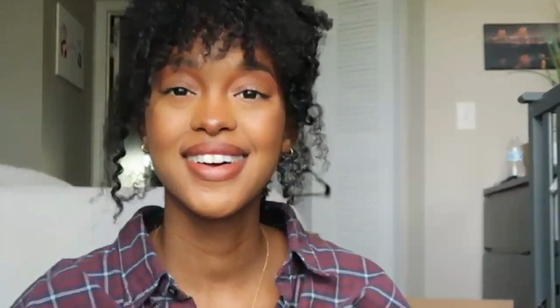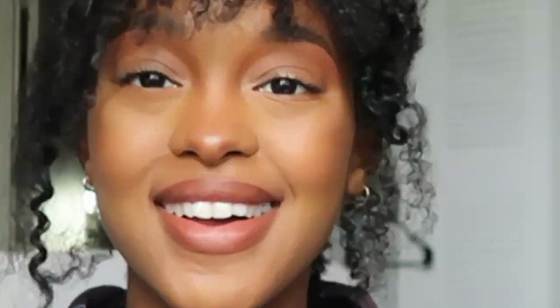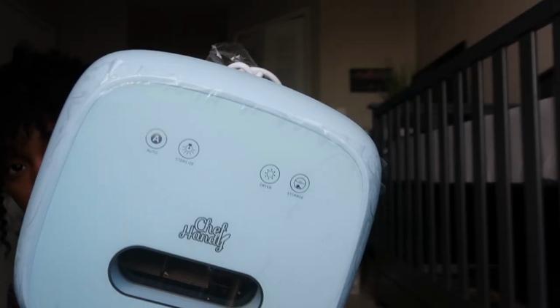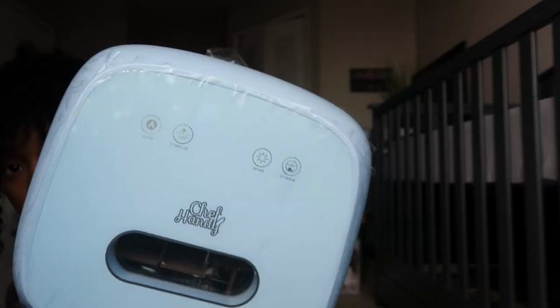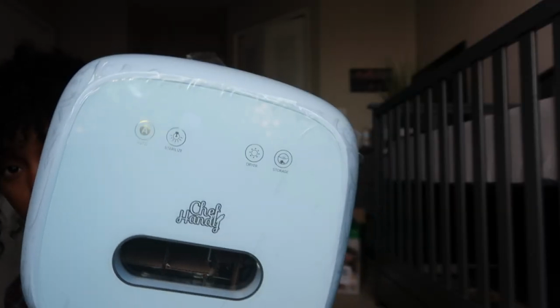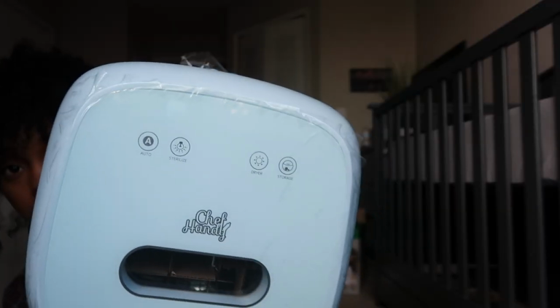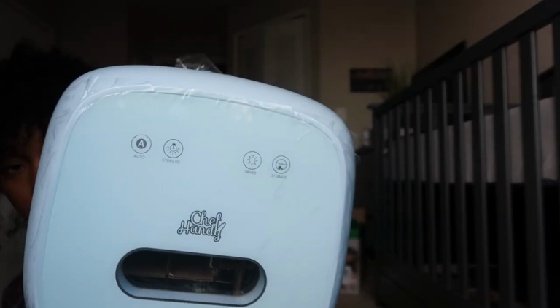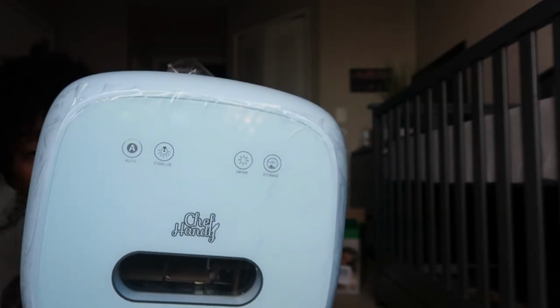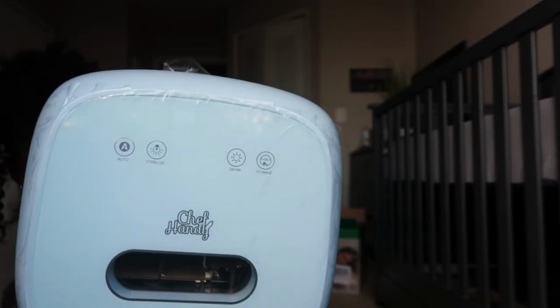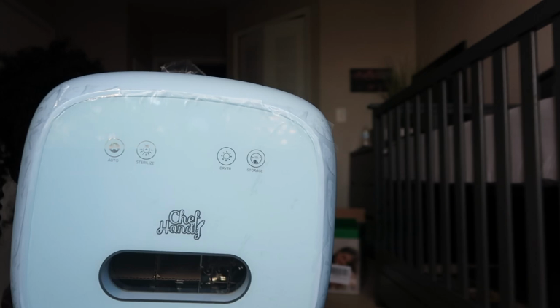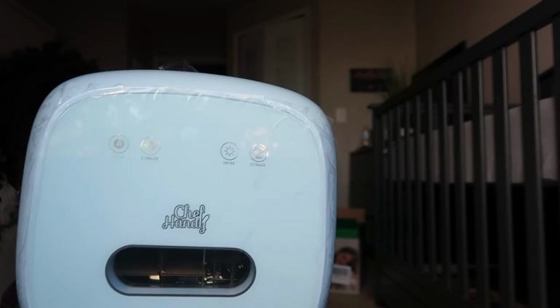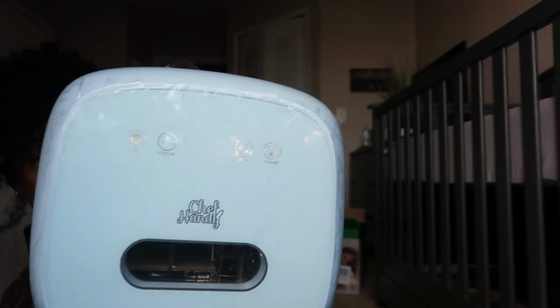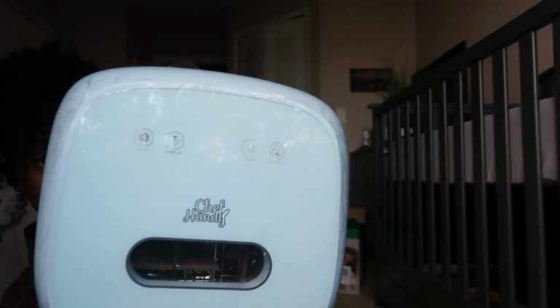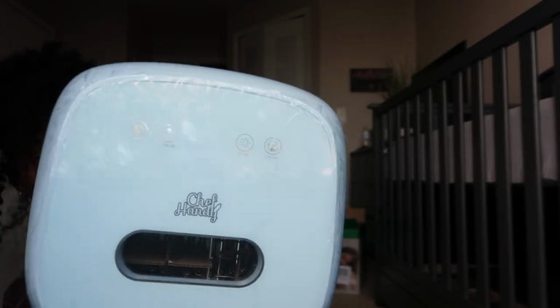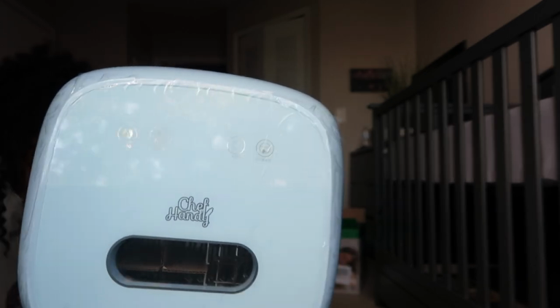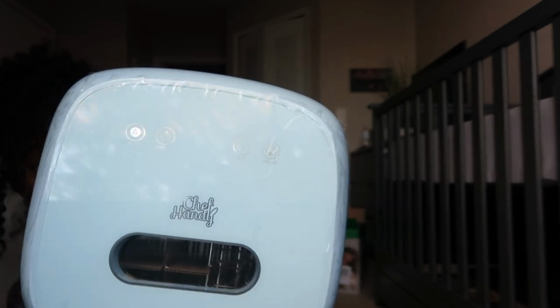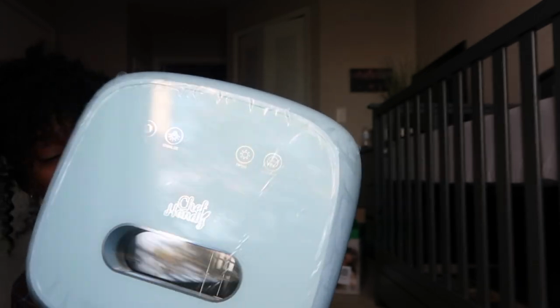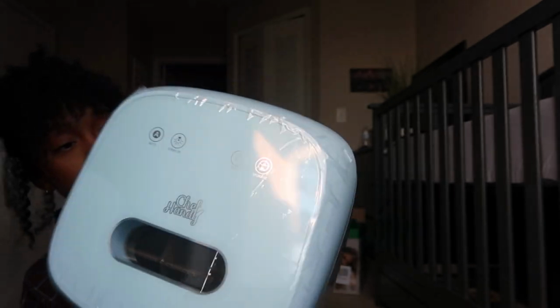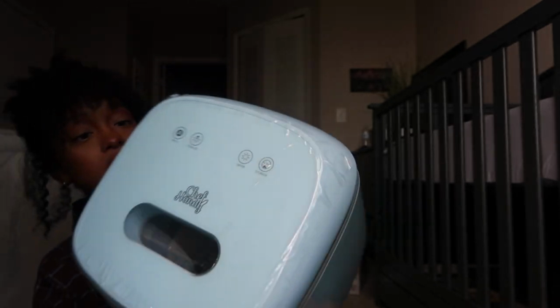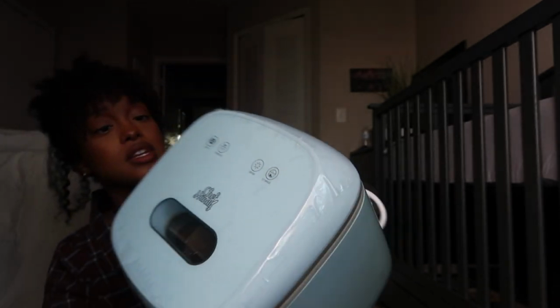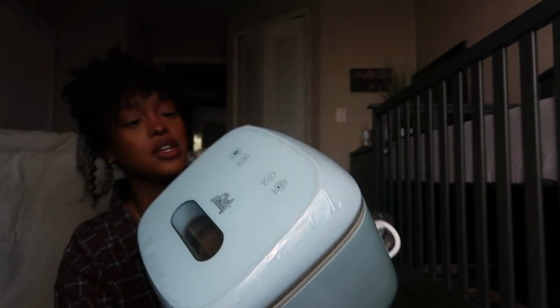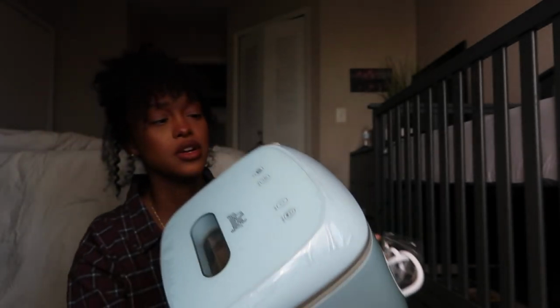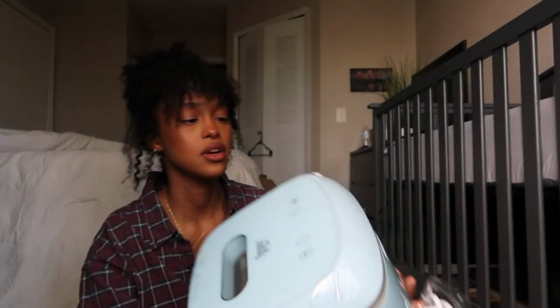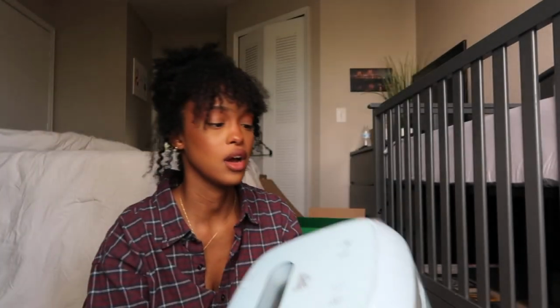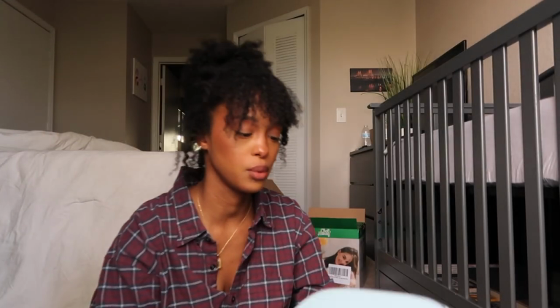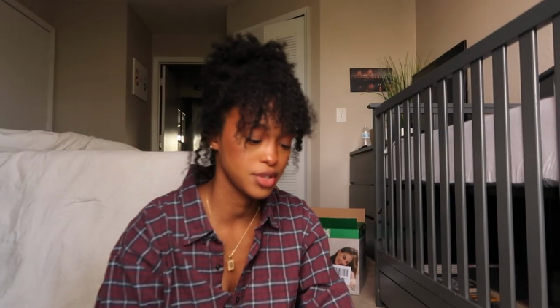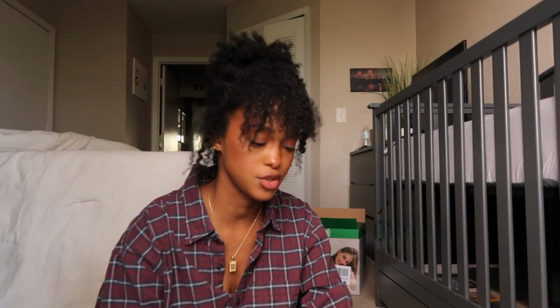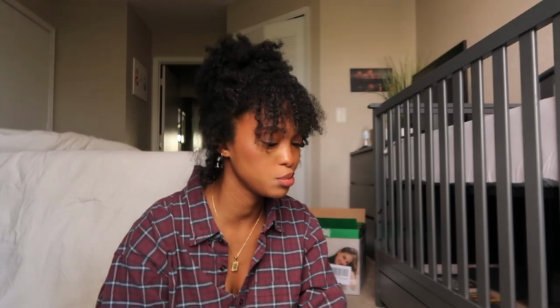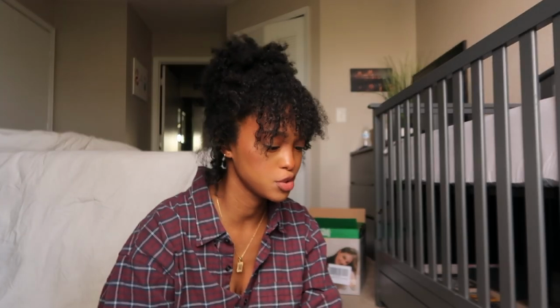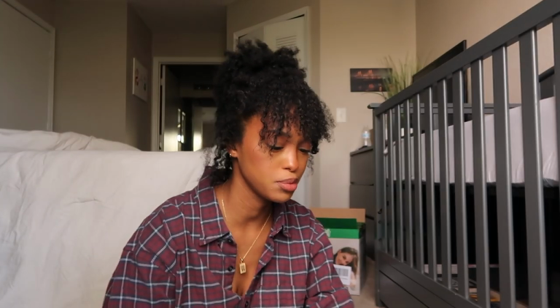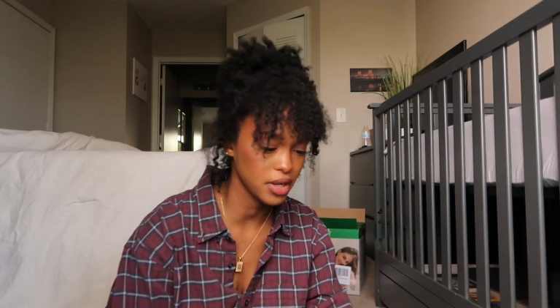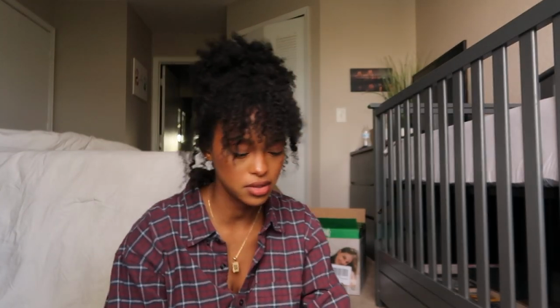So this is a pretty big sterilizer and you can fit a lot of things in here, which is super, super nice.